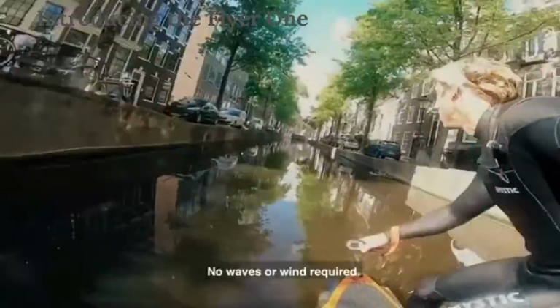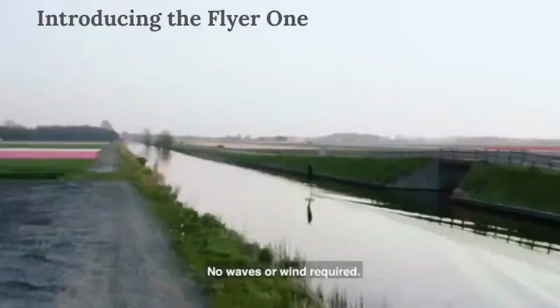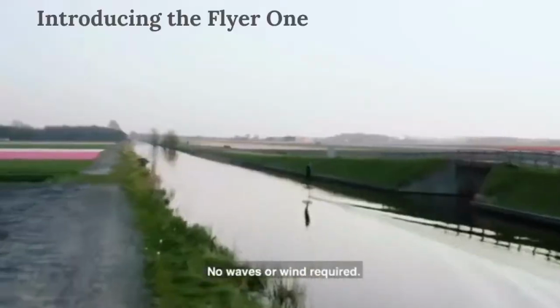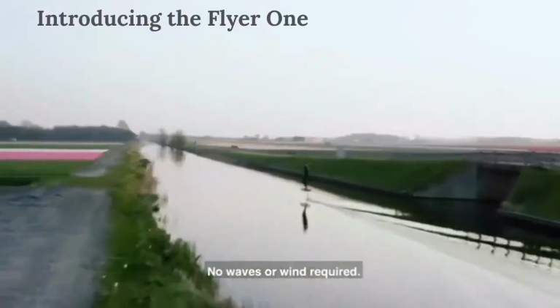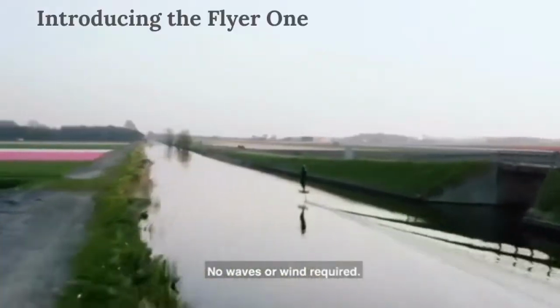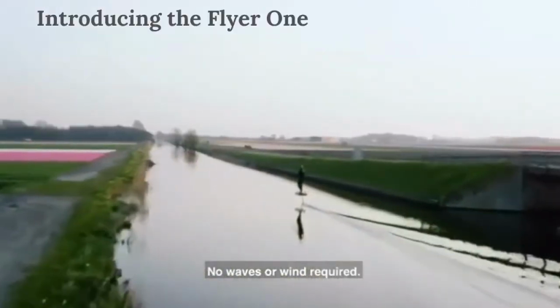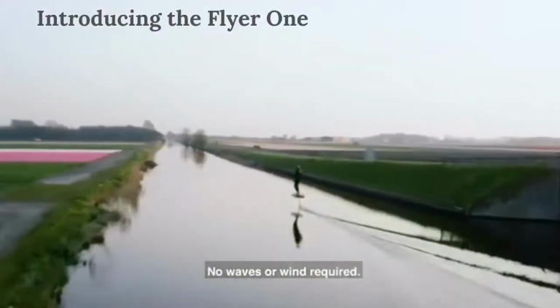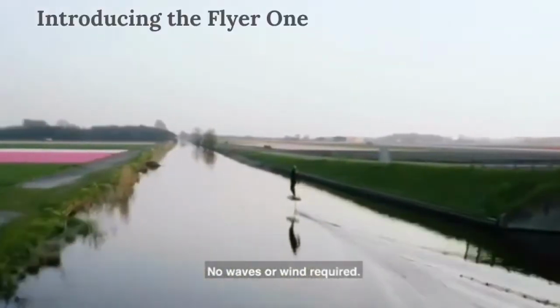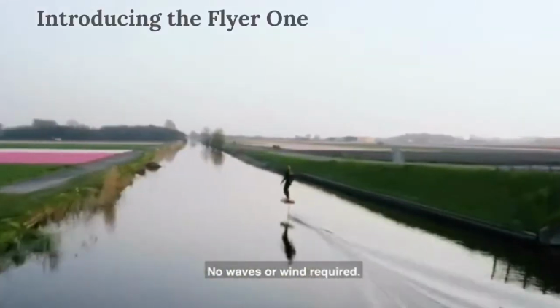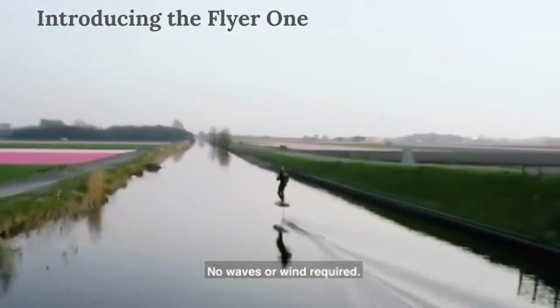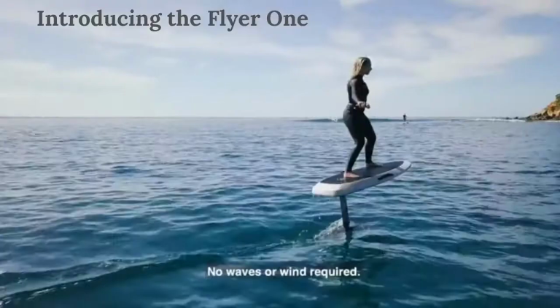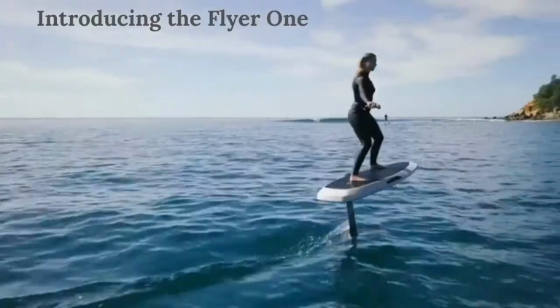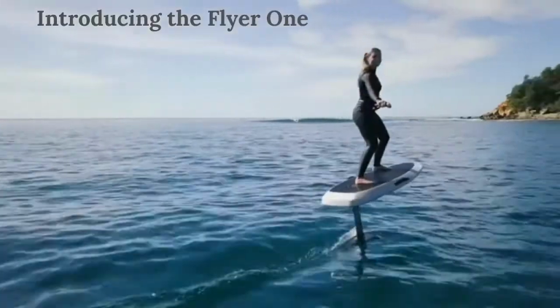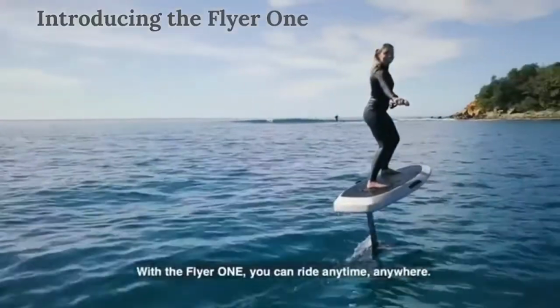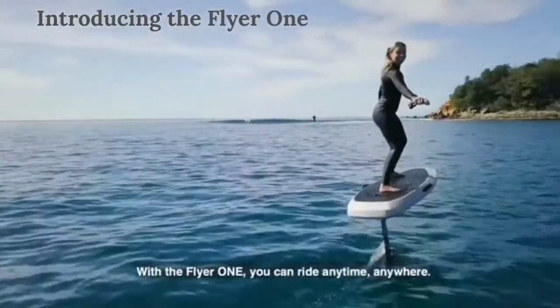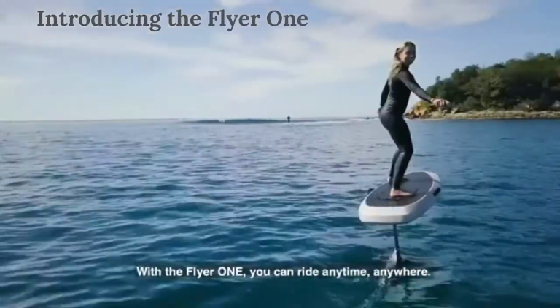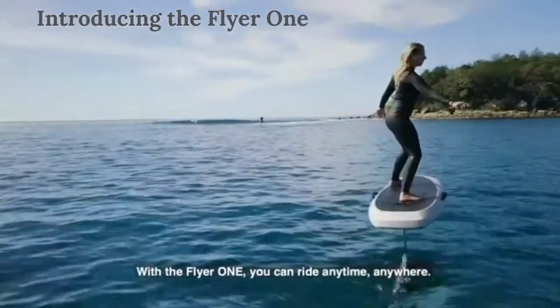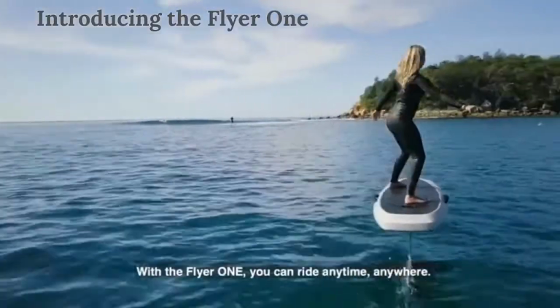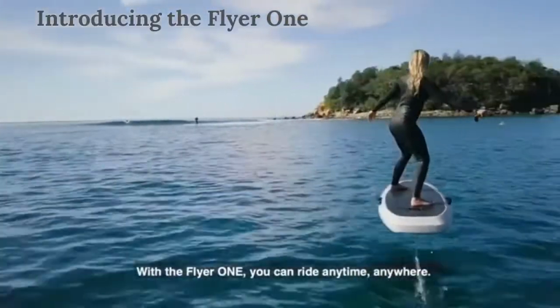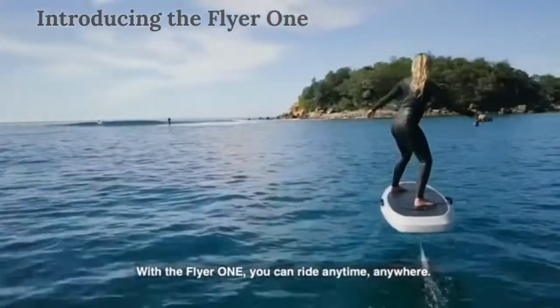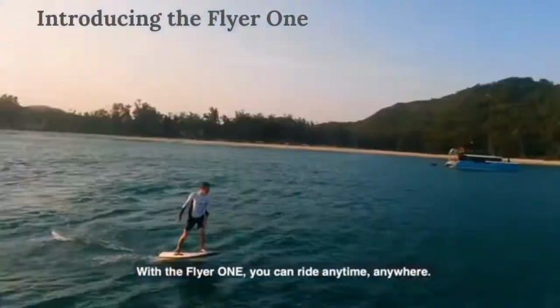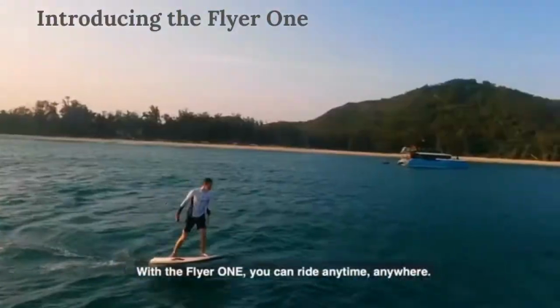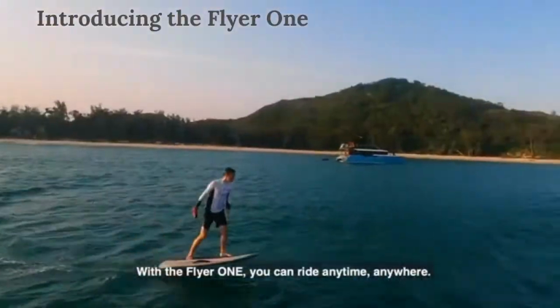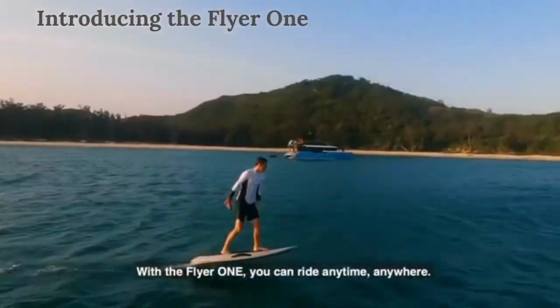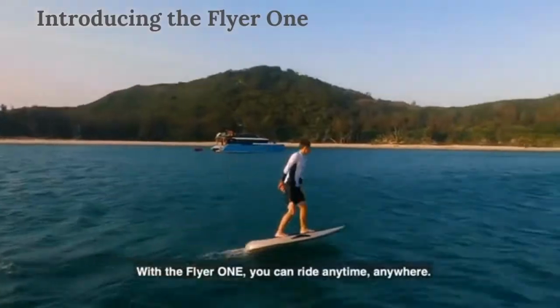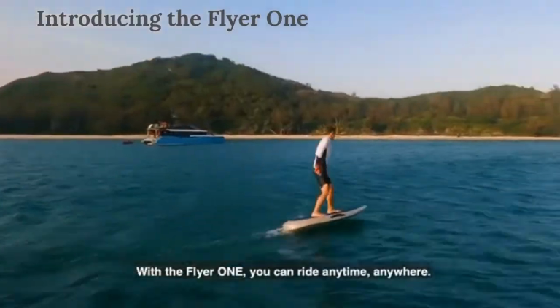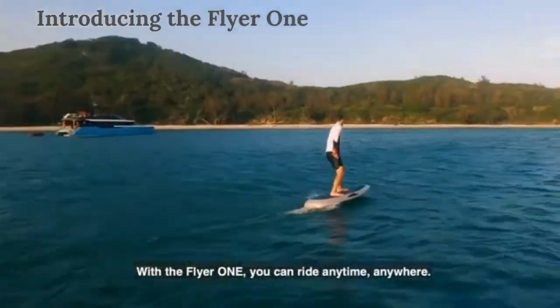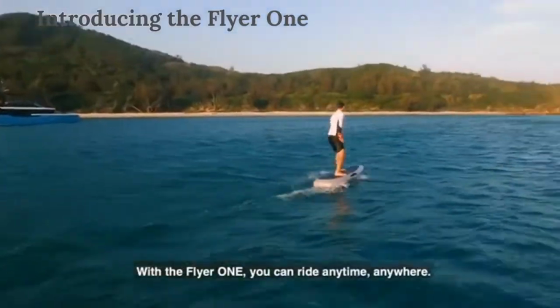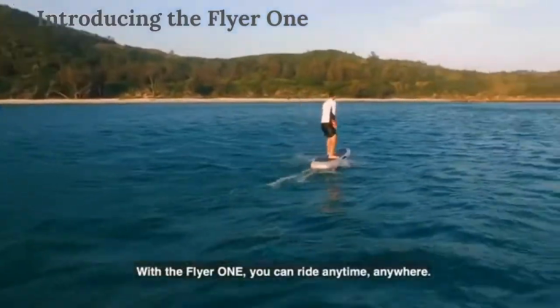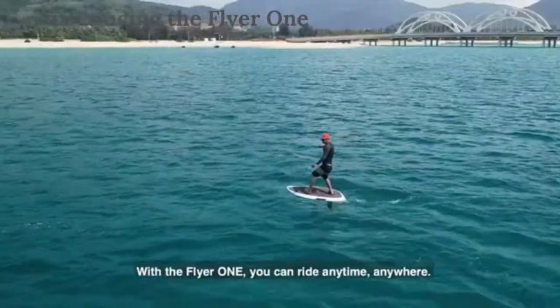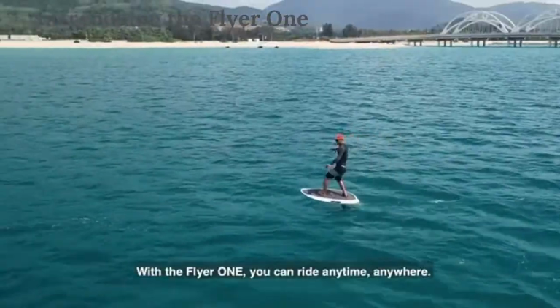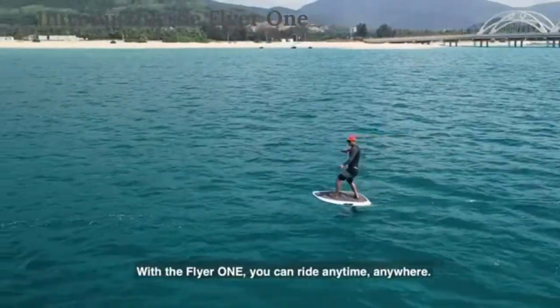No waves or wind required. With the Flyer 1, you can ride anytime, anywhere.